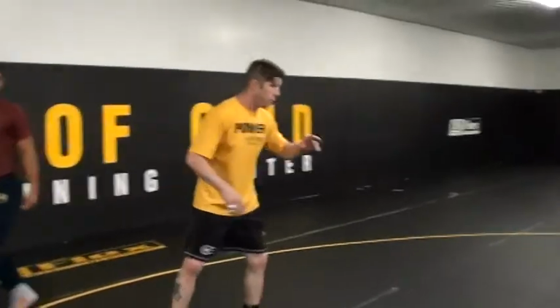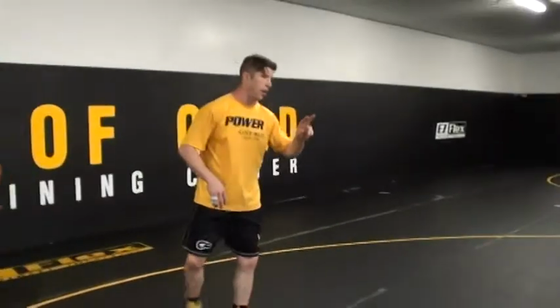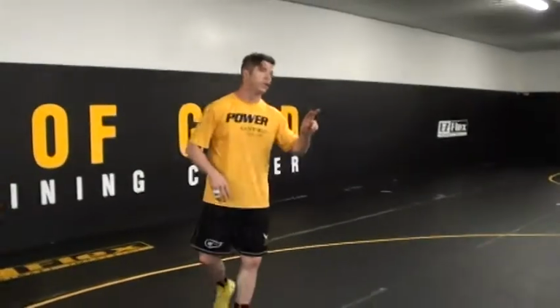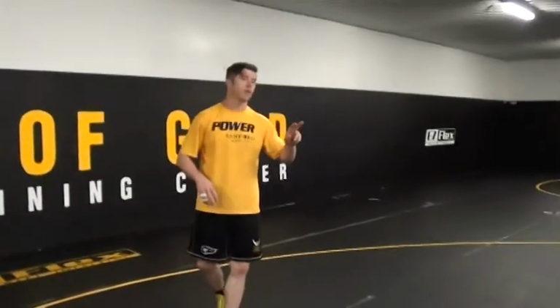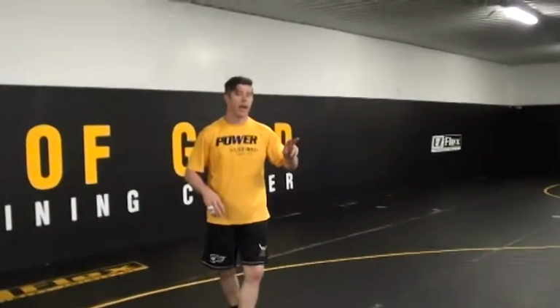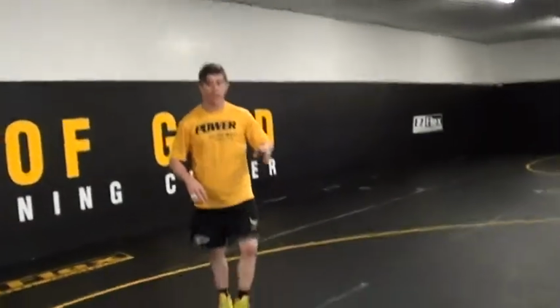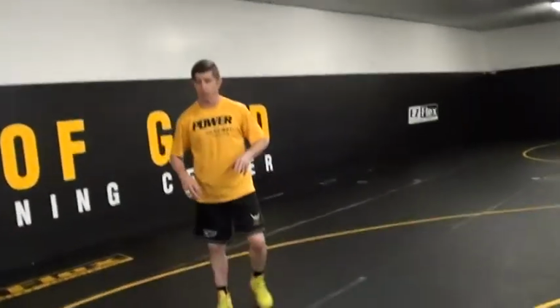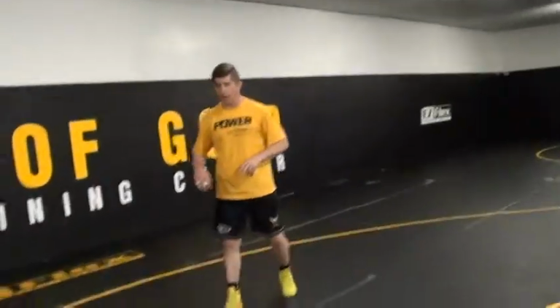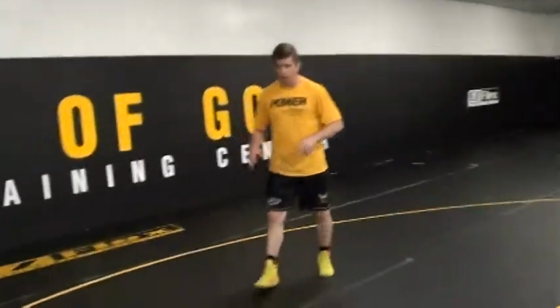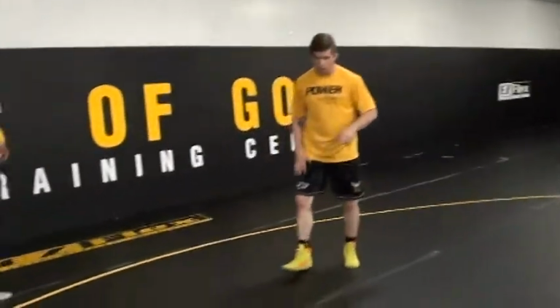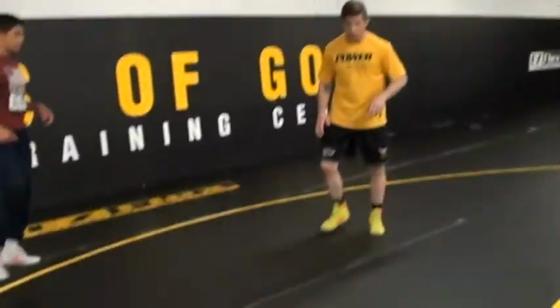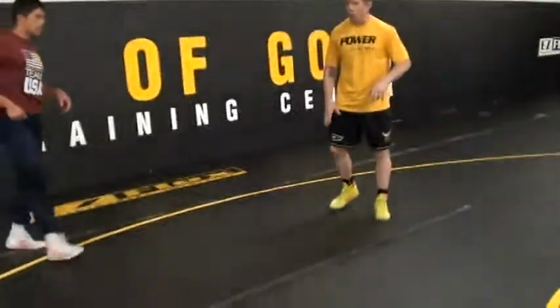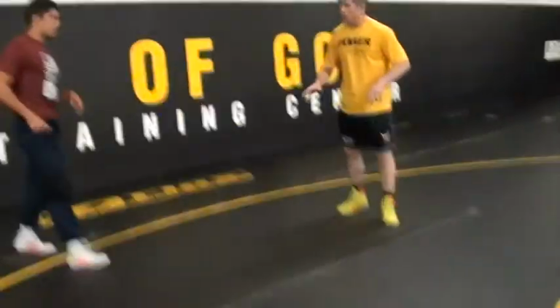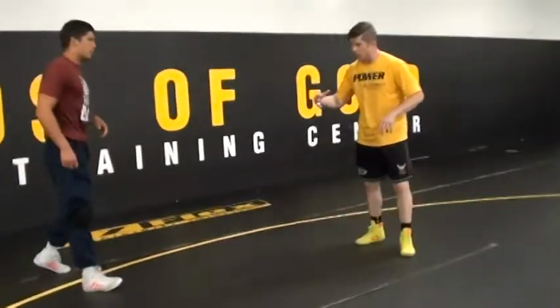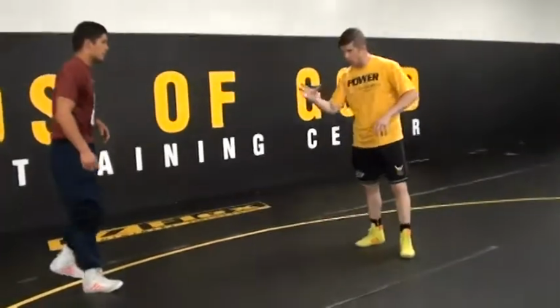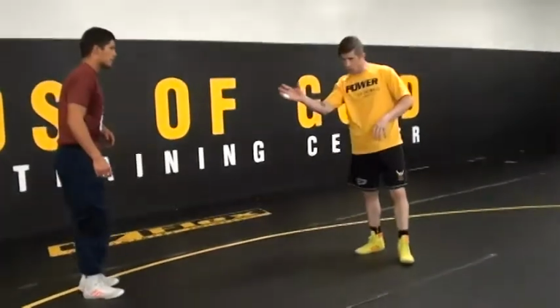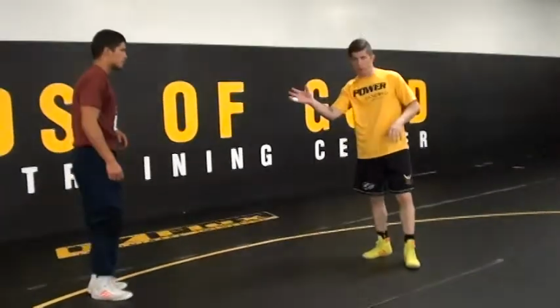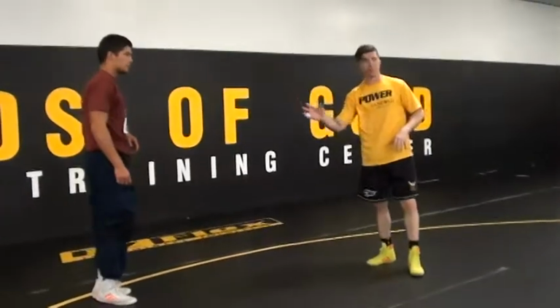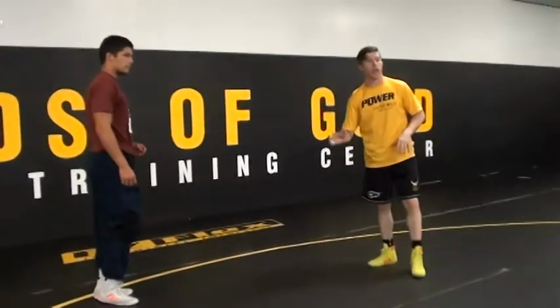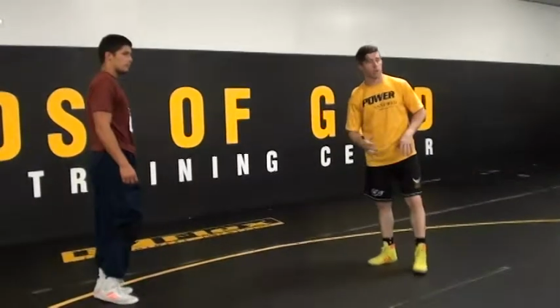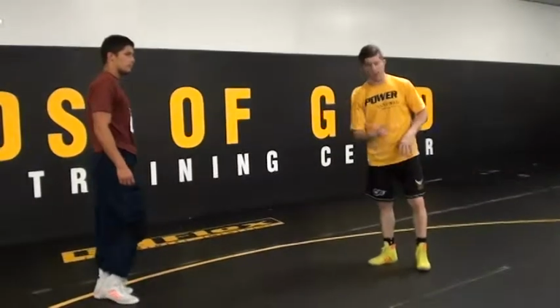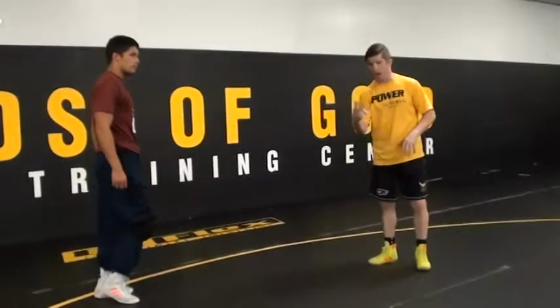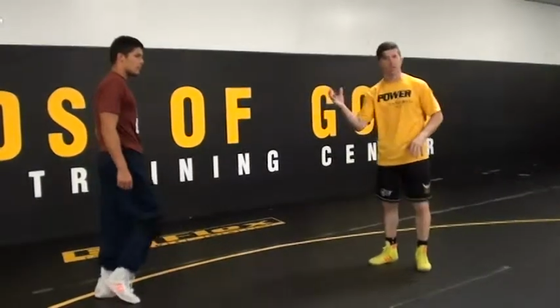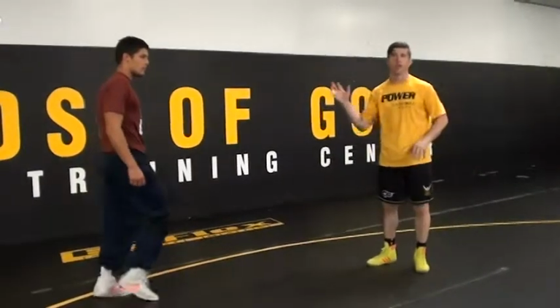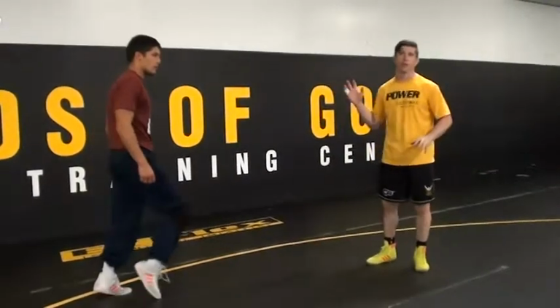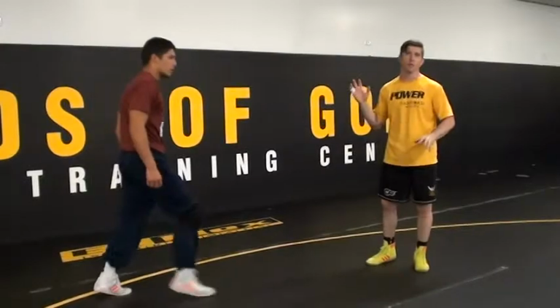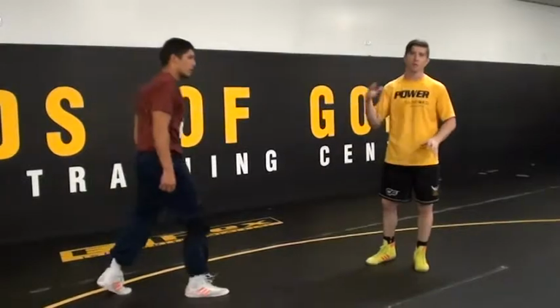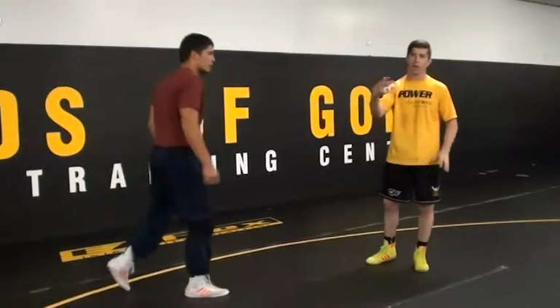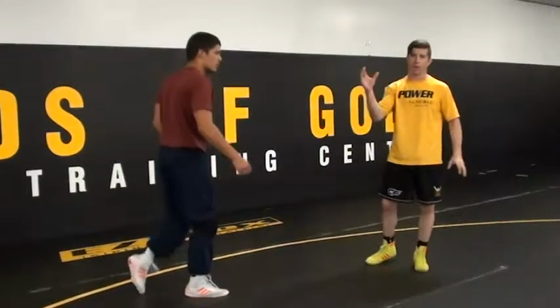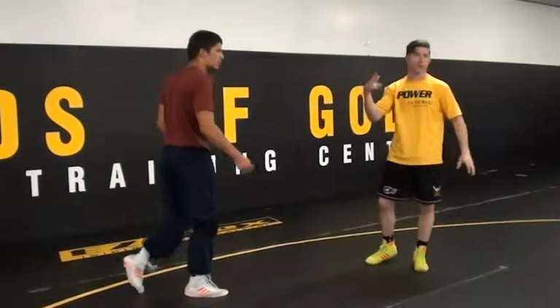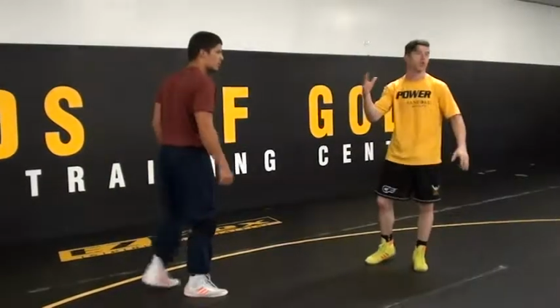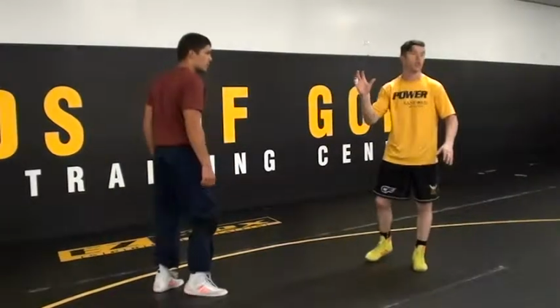Part two of that is you can't just knee drop. You've got to get your hips tight, otherwise he's not going to feel threatened enough to circle.